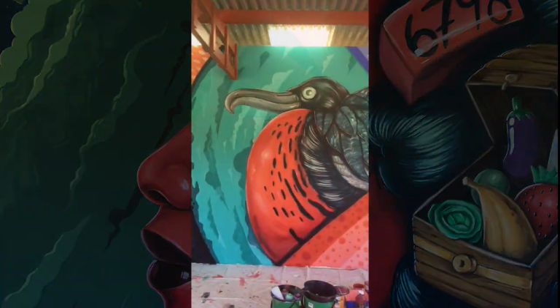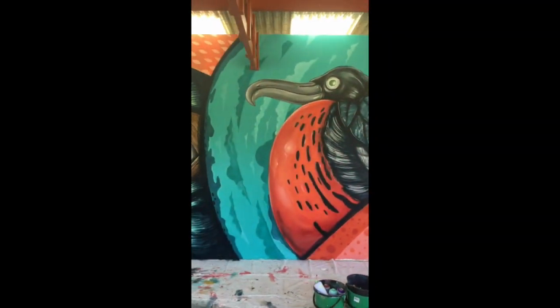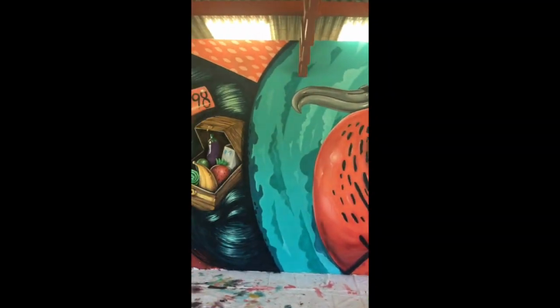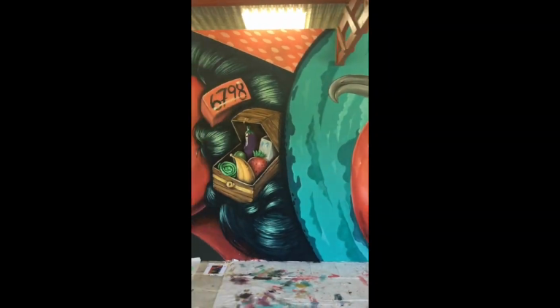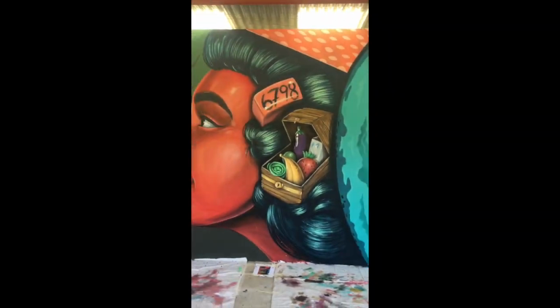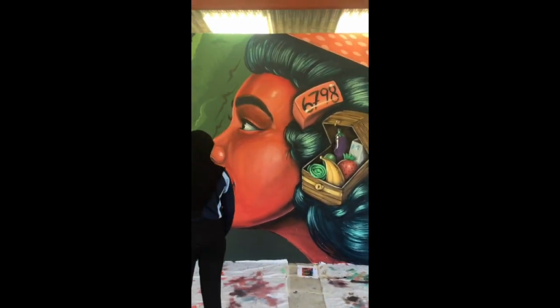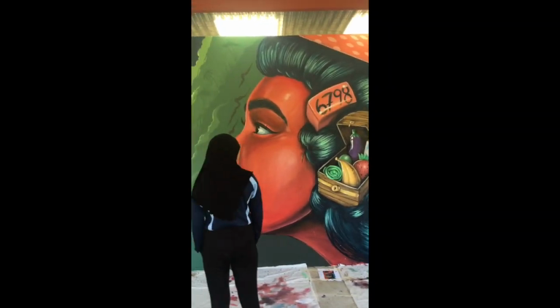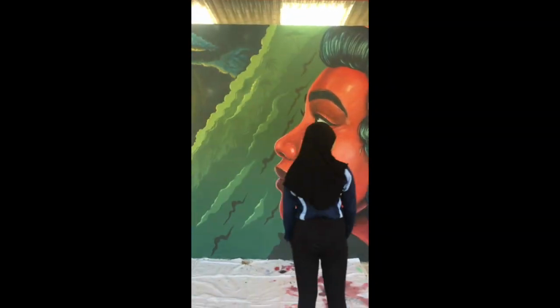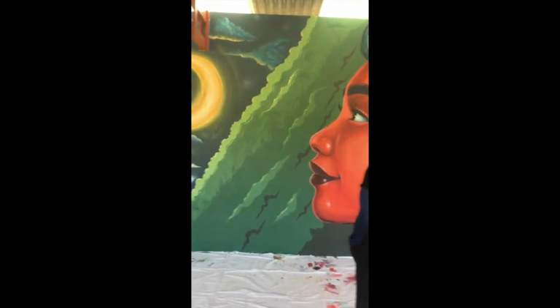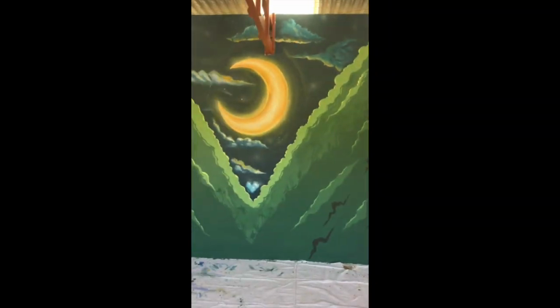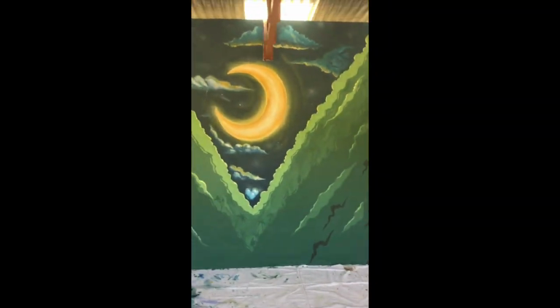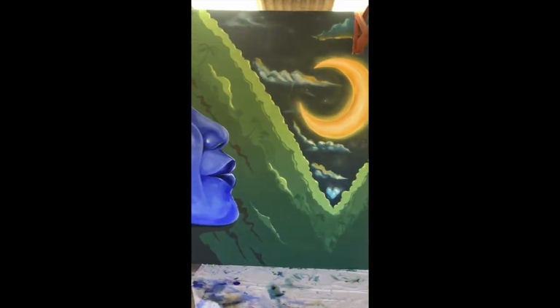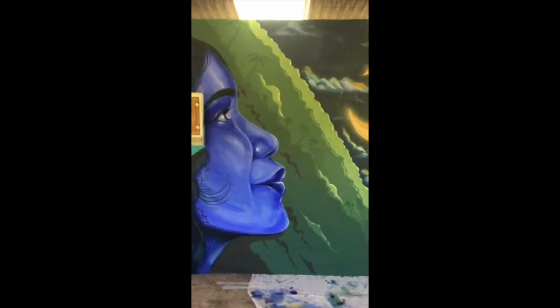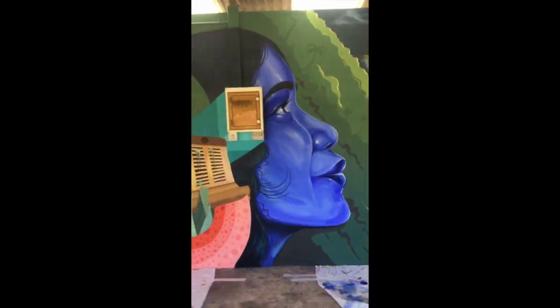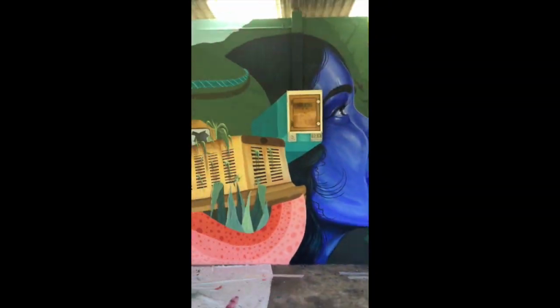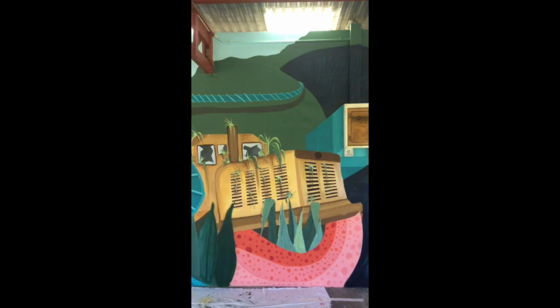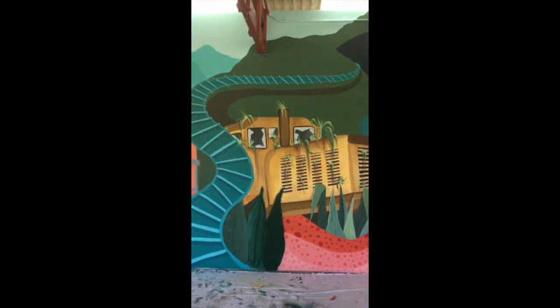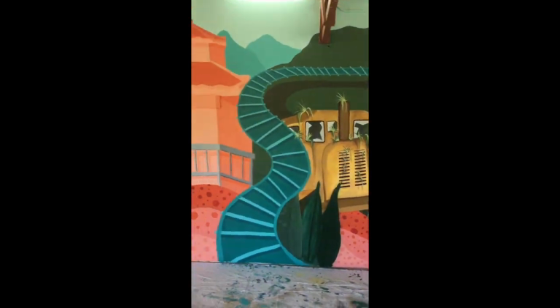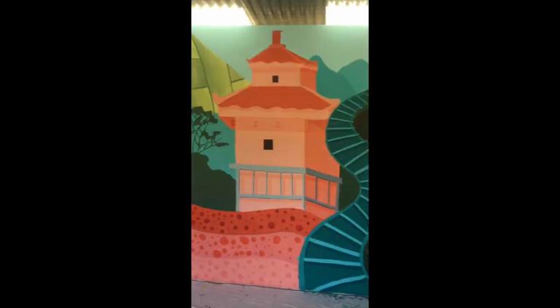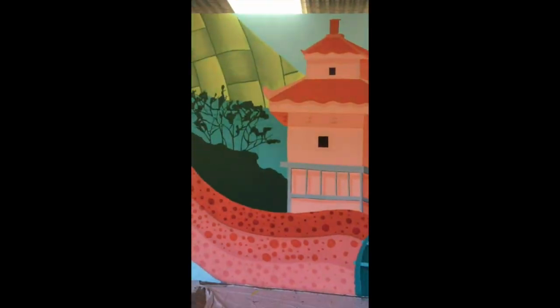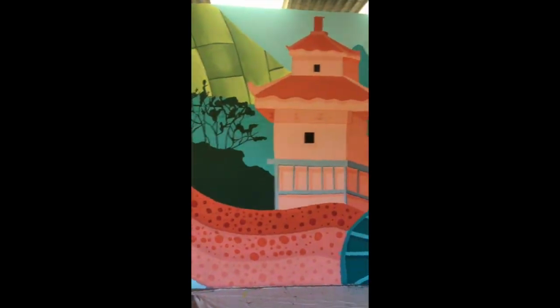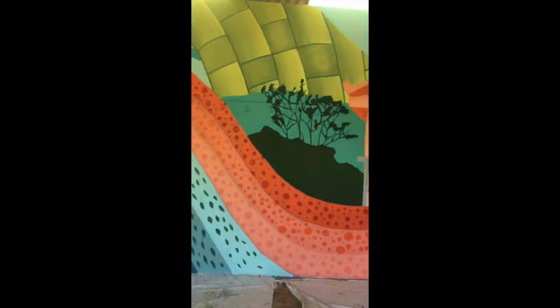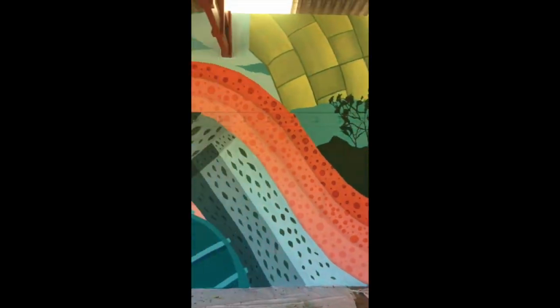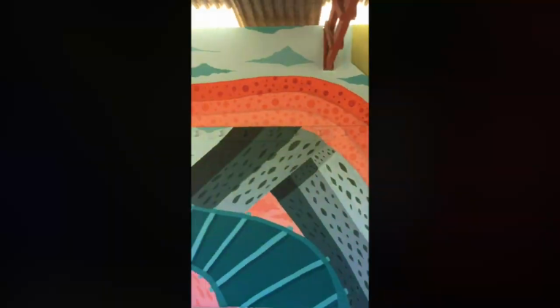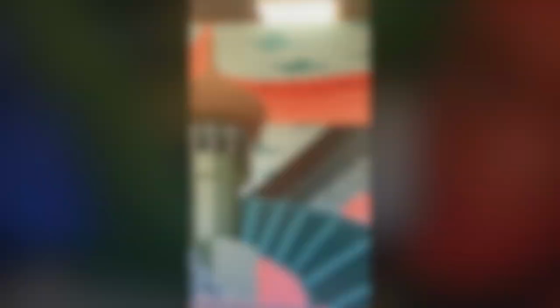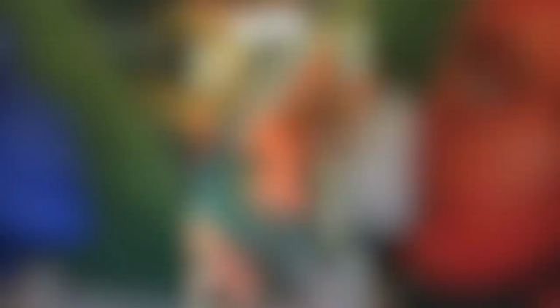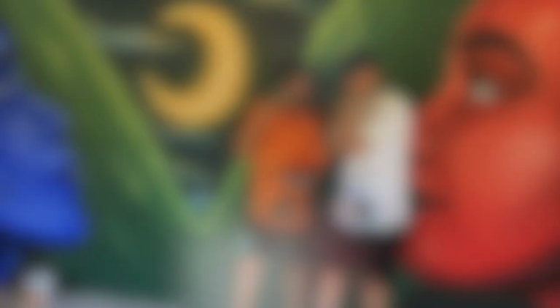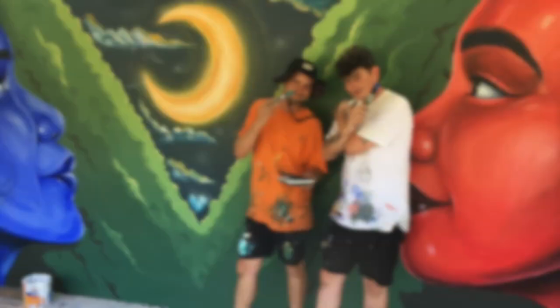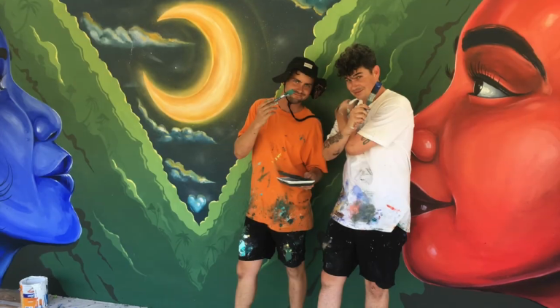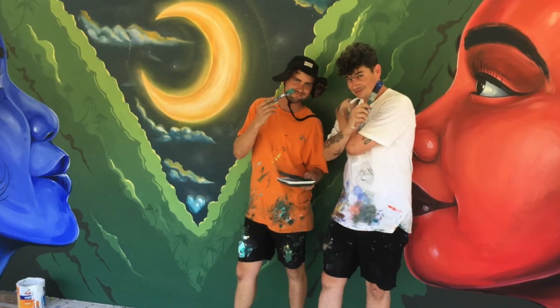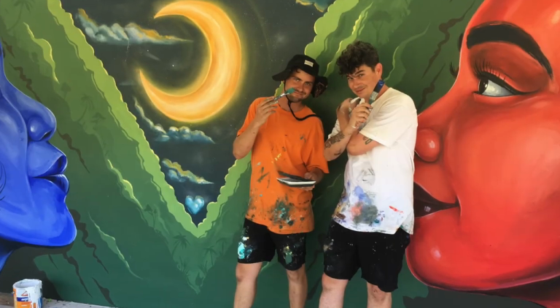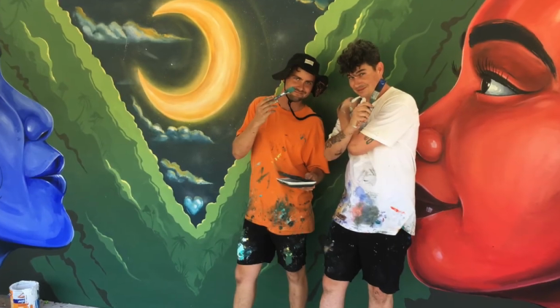We would all like to thank the talented artists who made this possible and hope that you enjoy this display of our island's beauty.